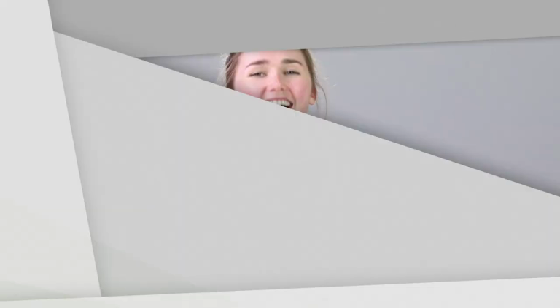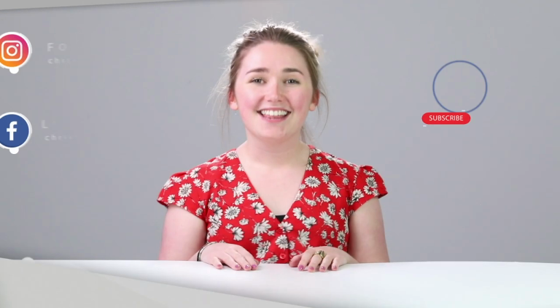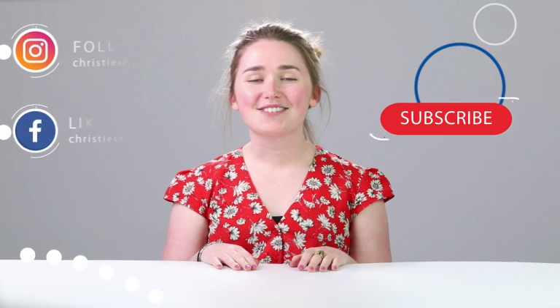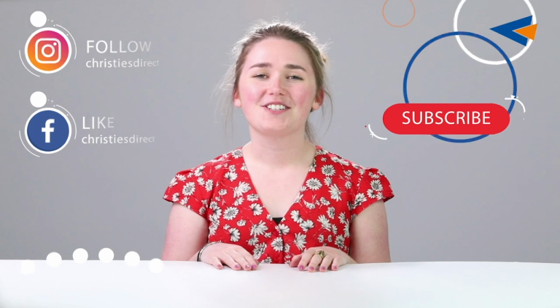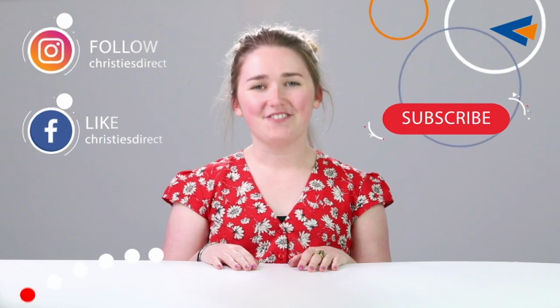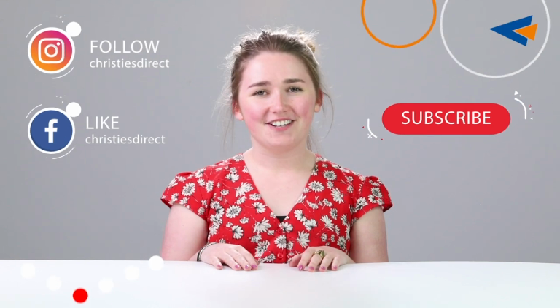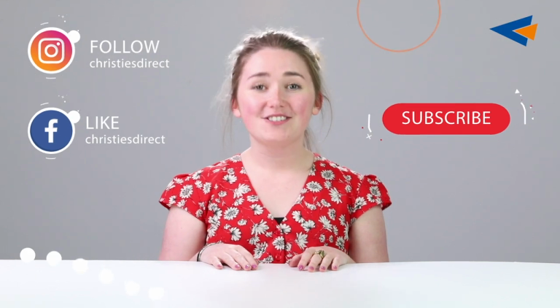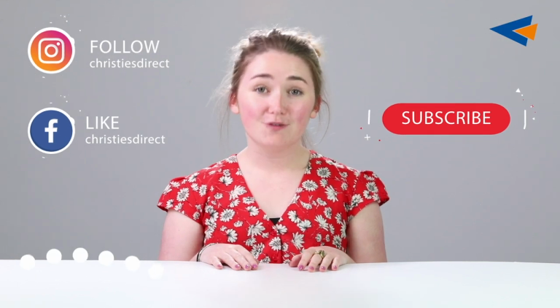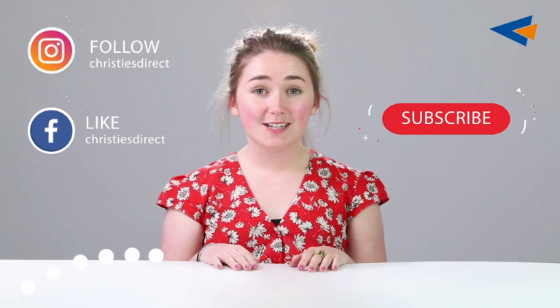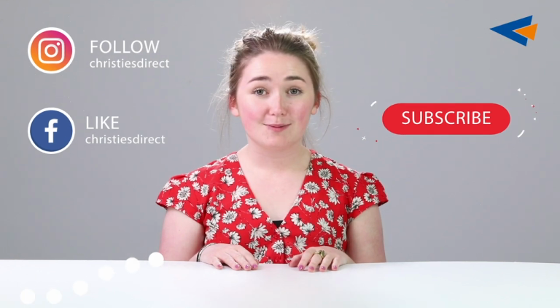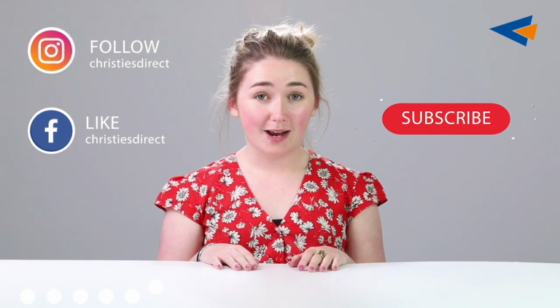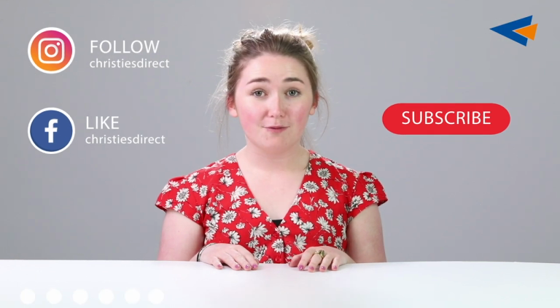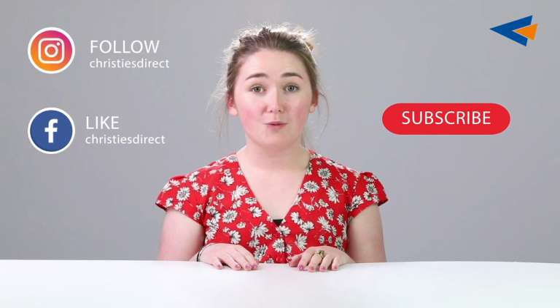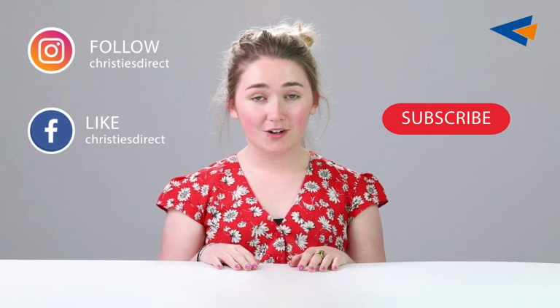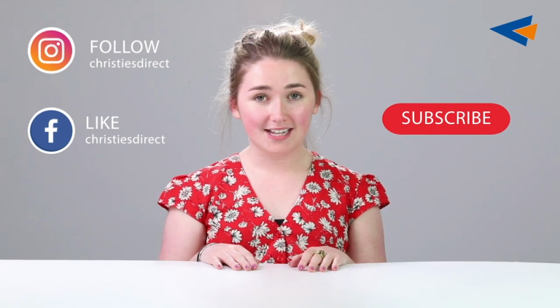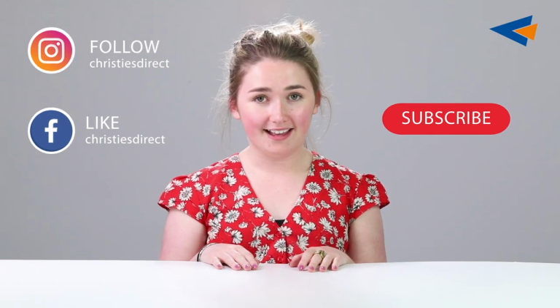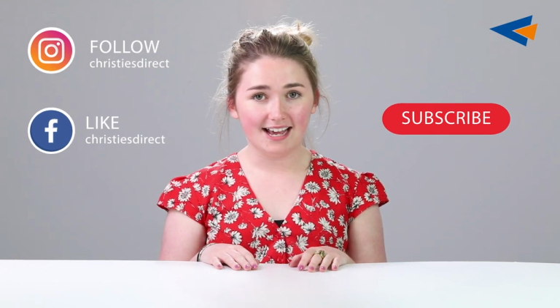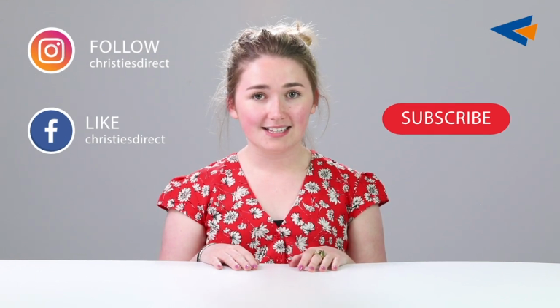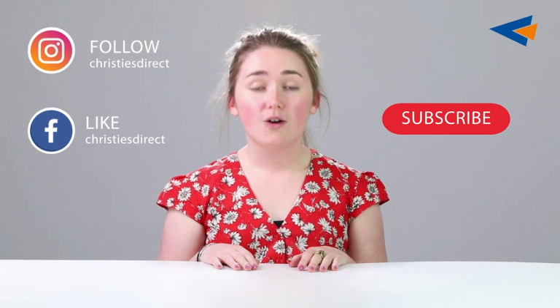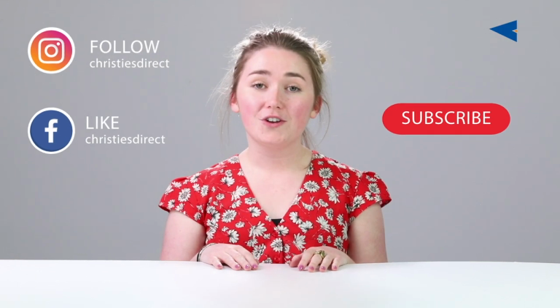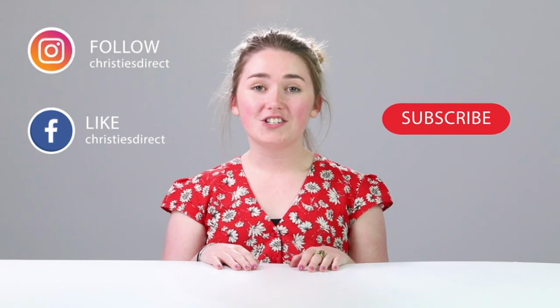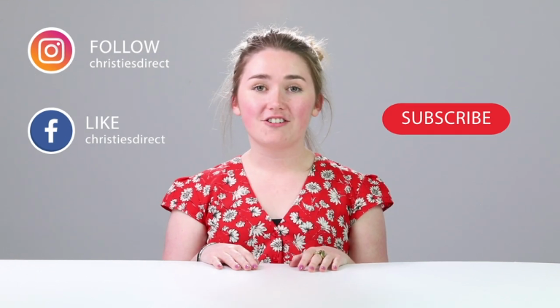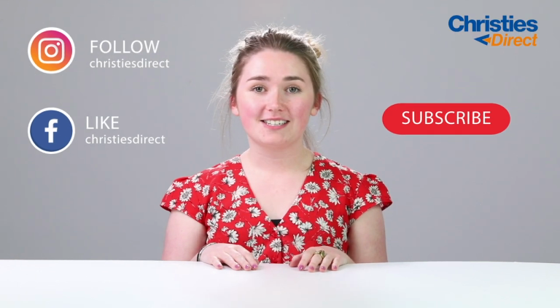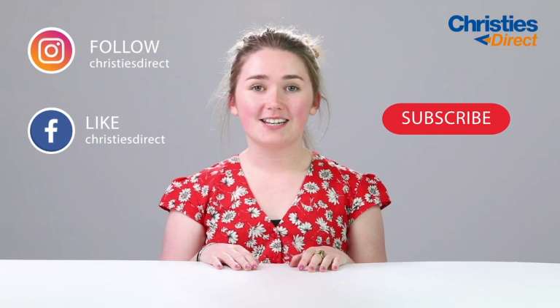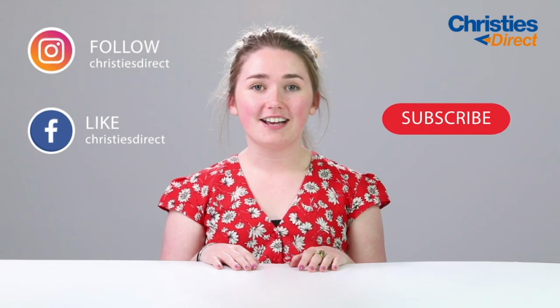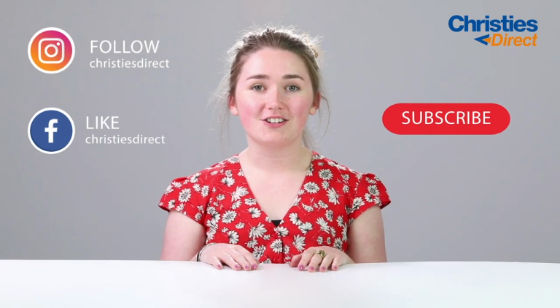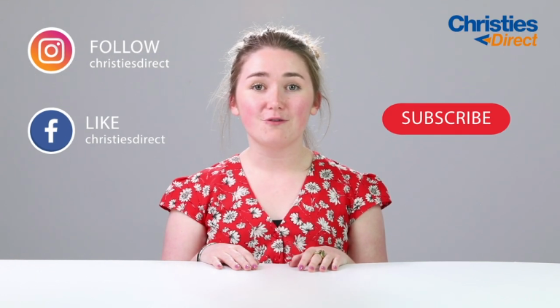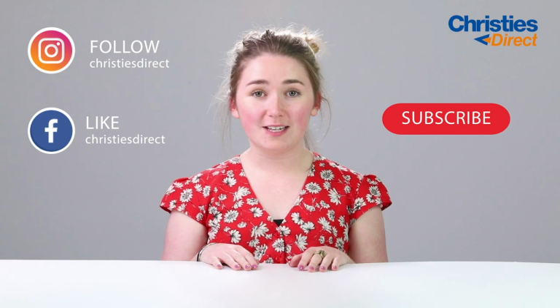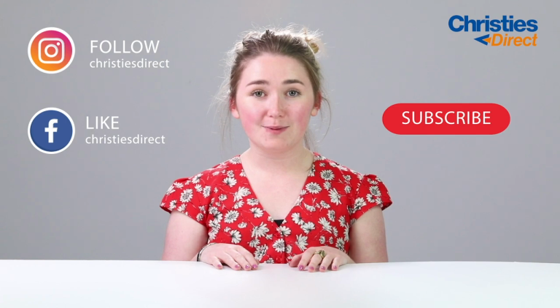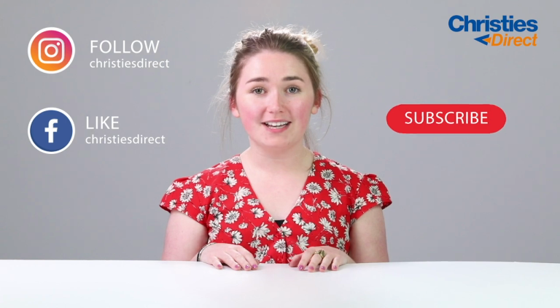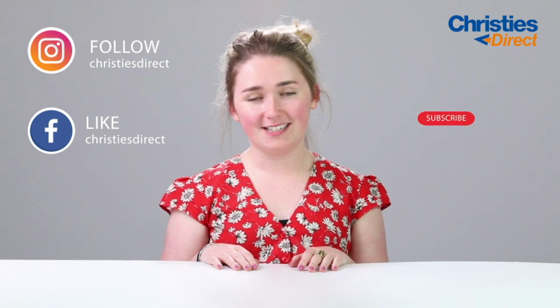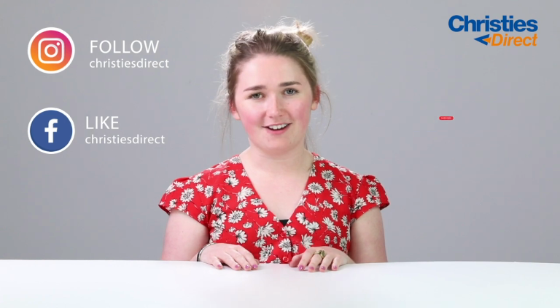Thanks for watching our video. Don't forget to subscribe for more content like that, or you can check Misty's Direct Dog on Facebook and Instagram.